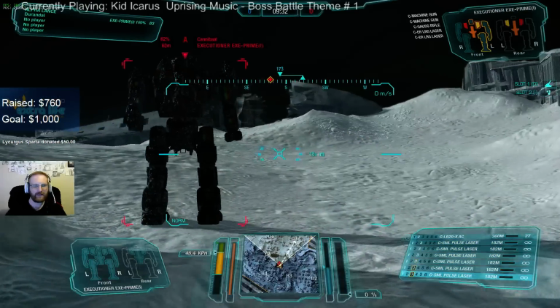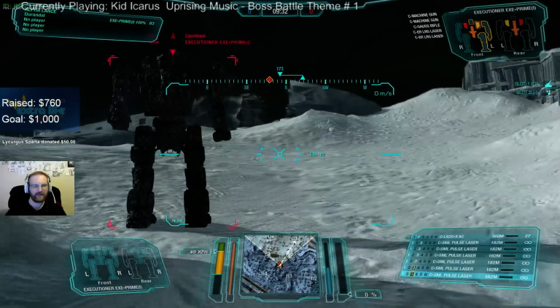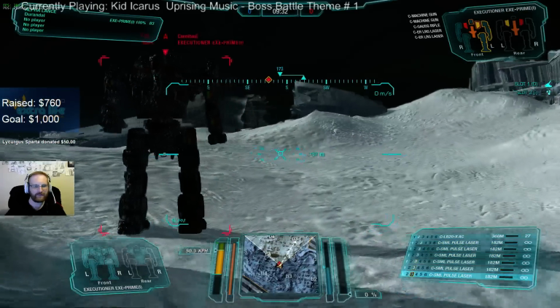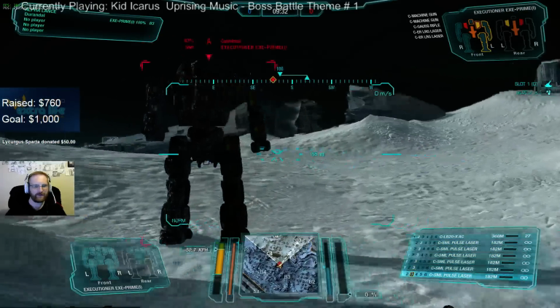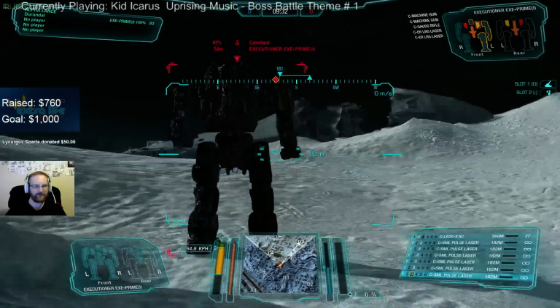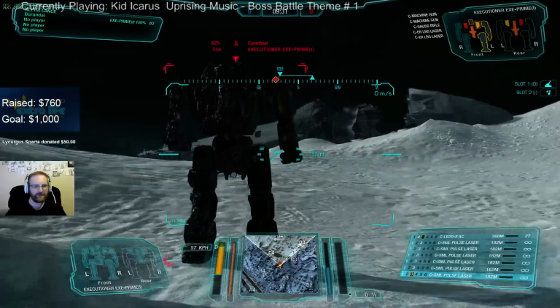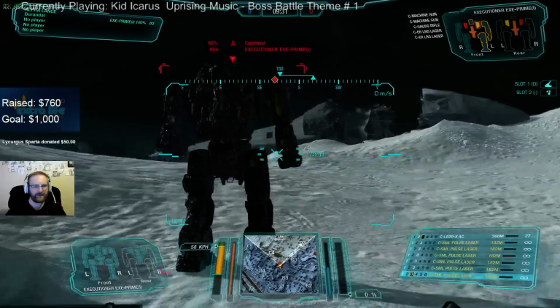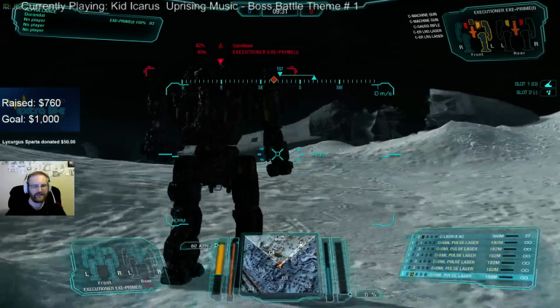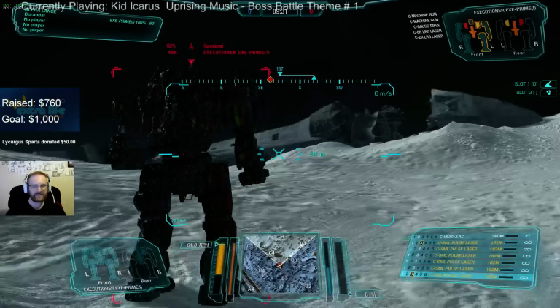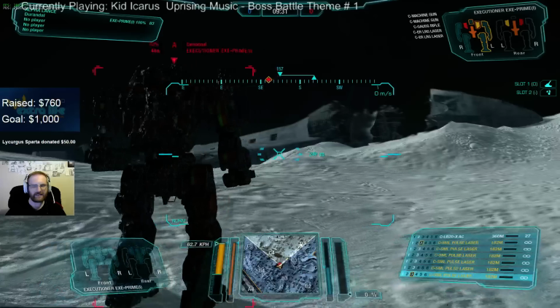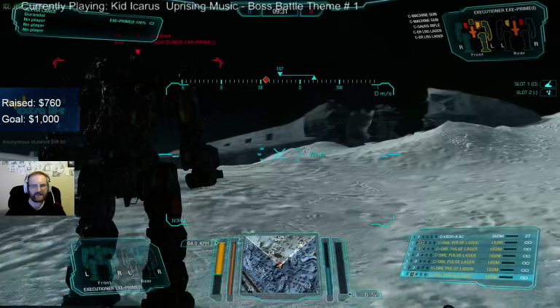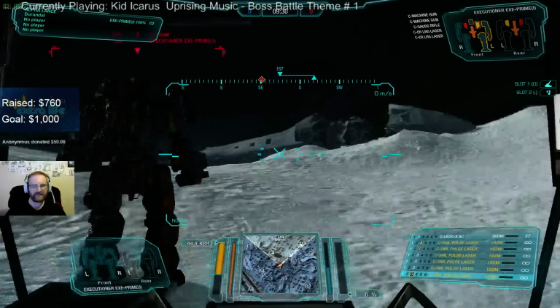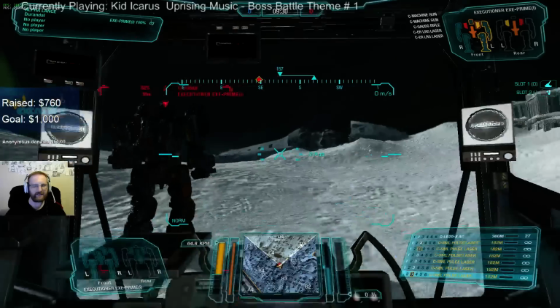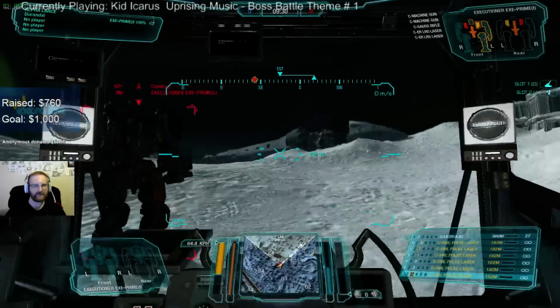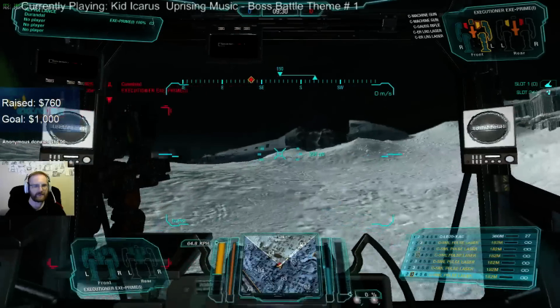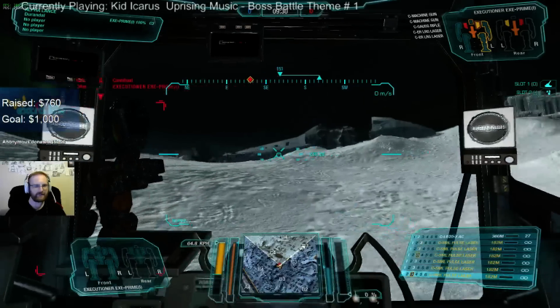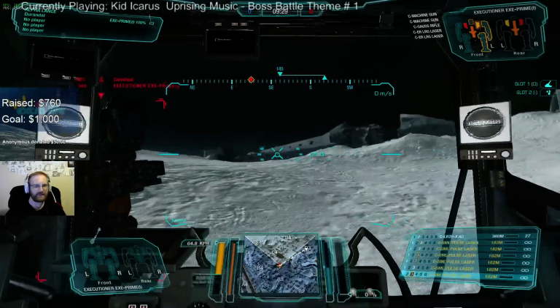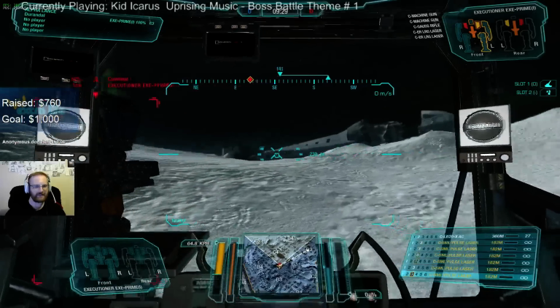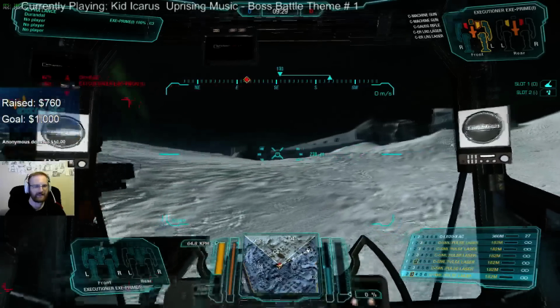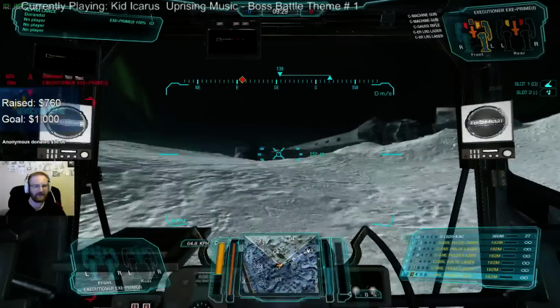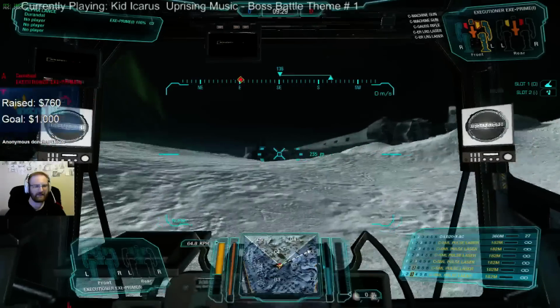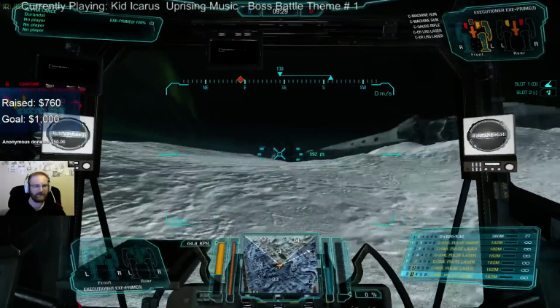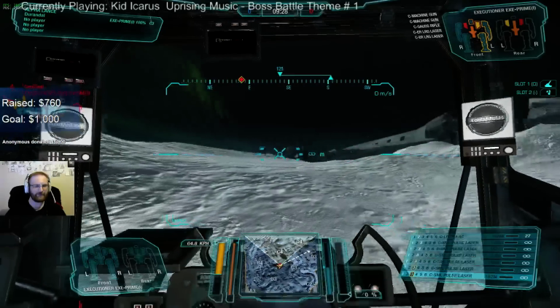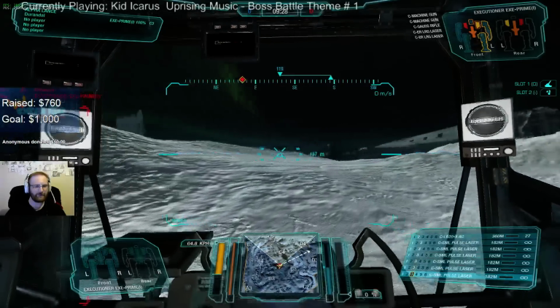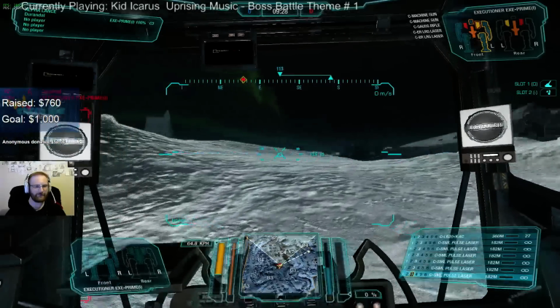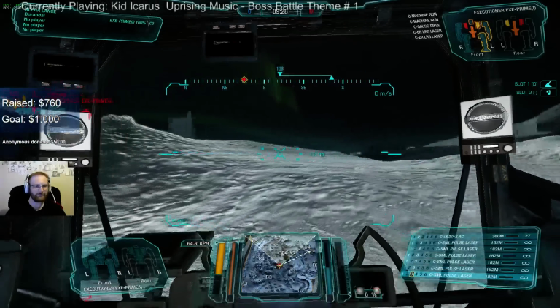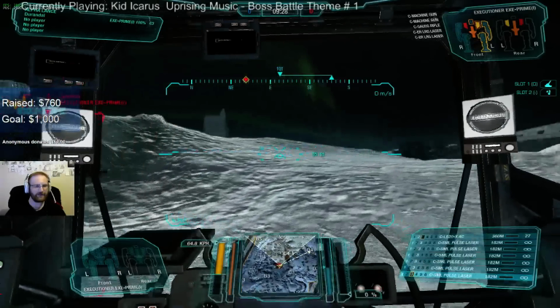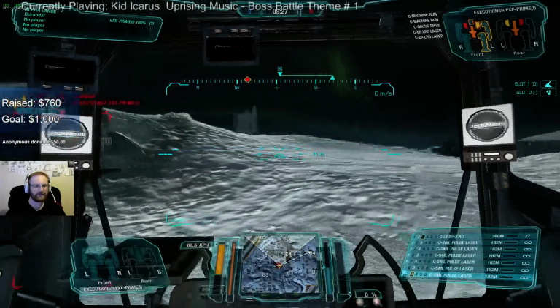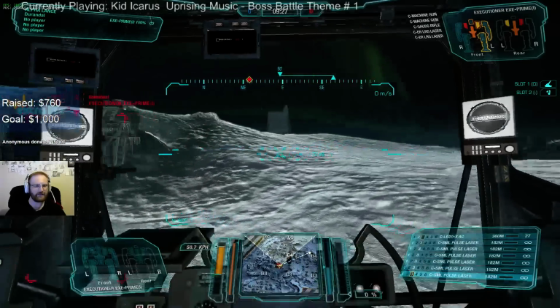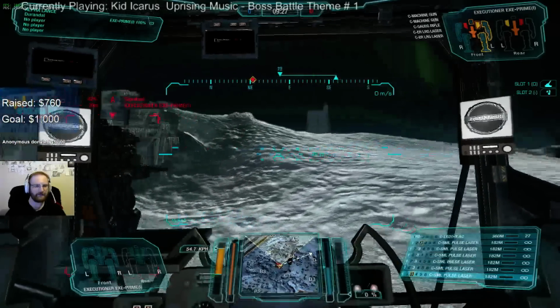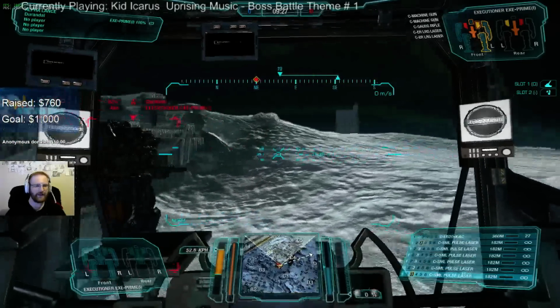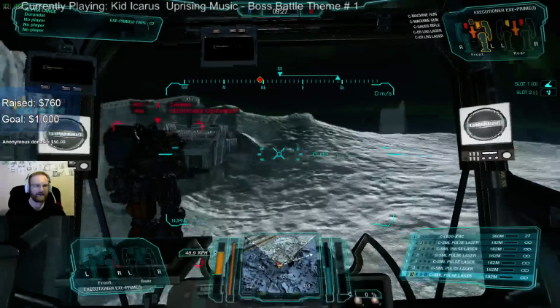It's very, very easy to hit the center torso on this thing if you're in the front. The back is definitely more of a side torso.